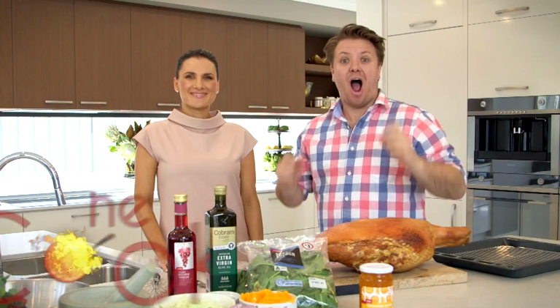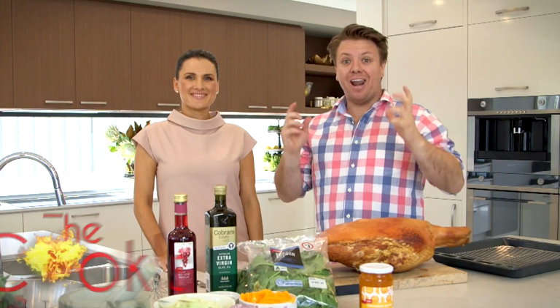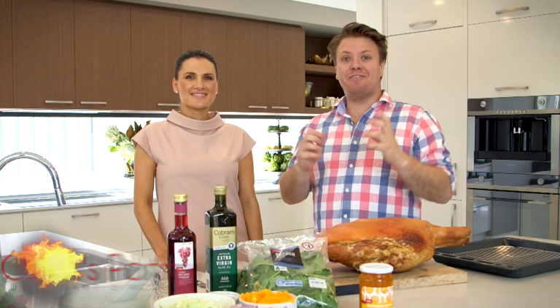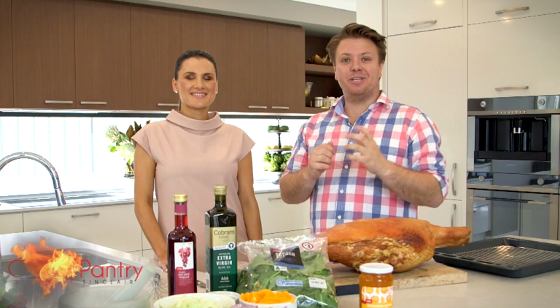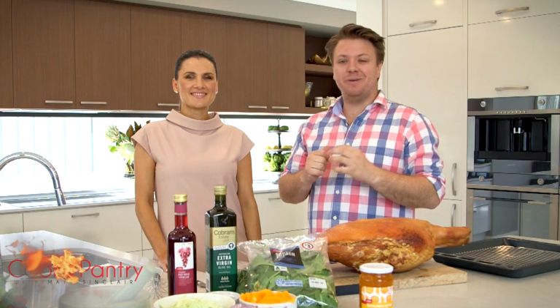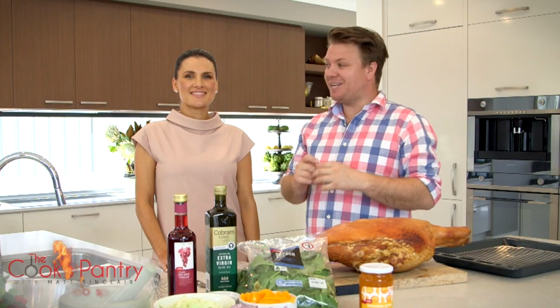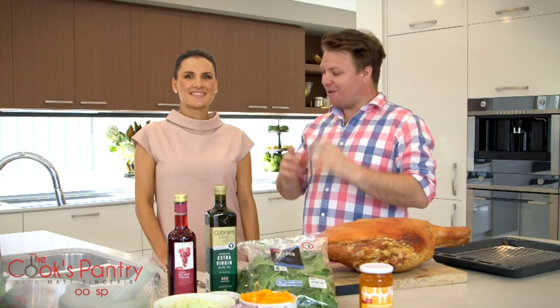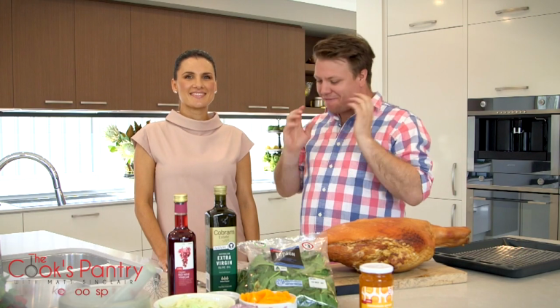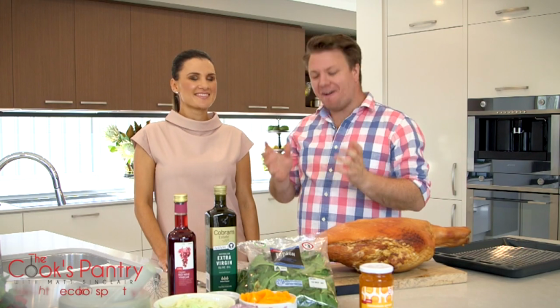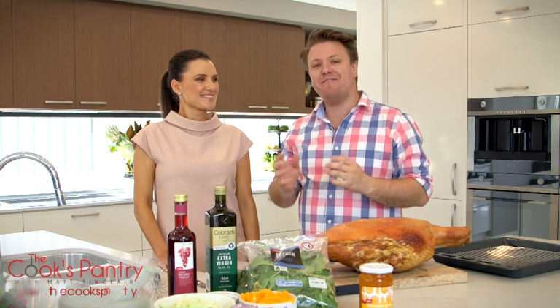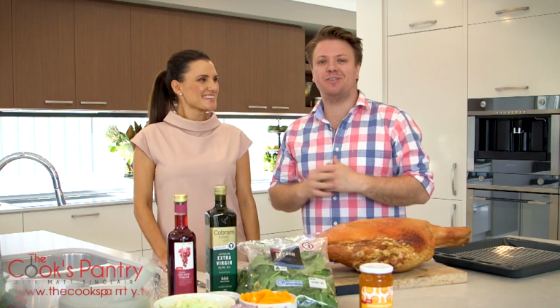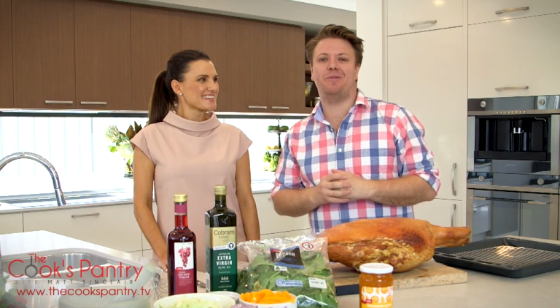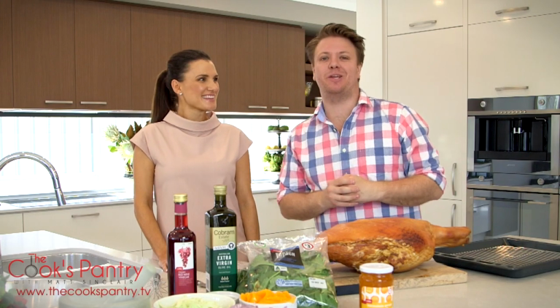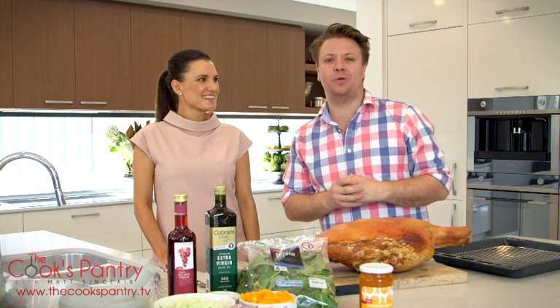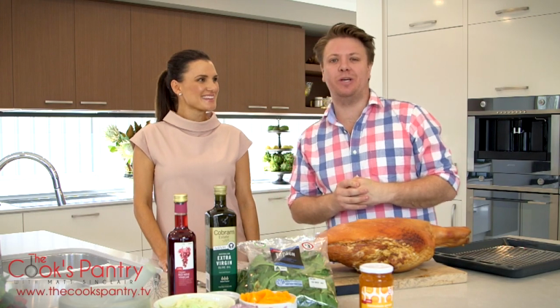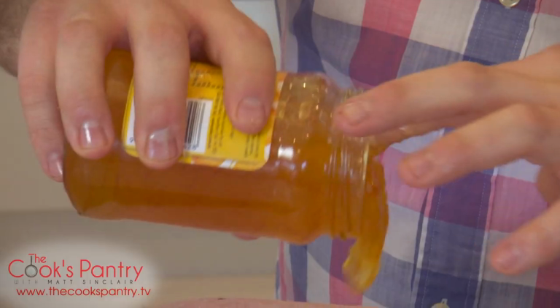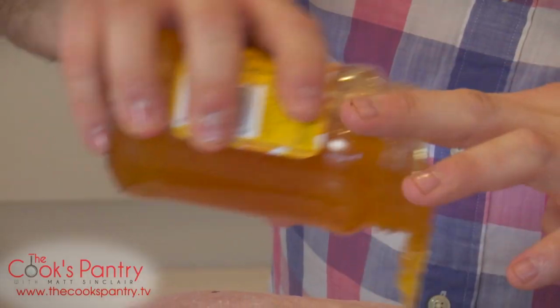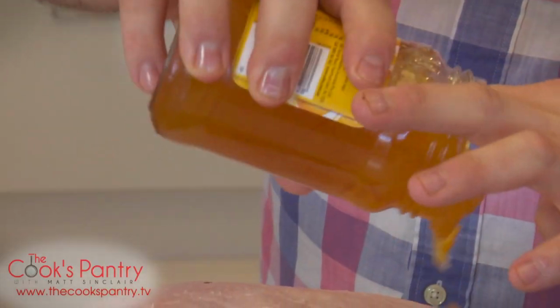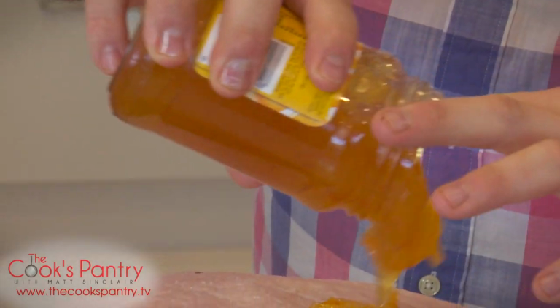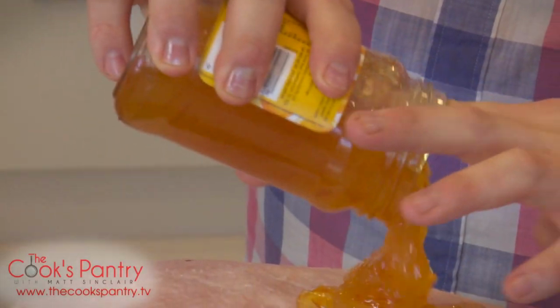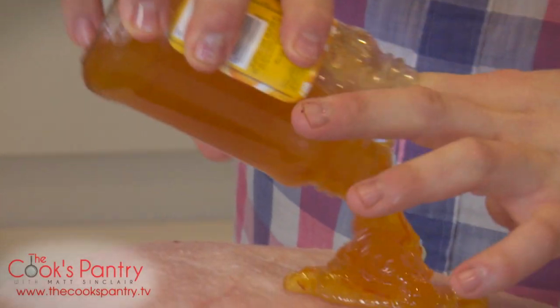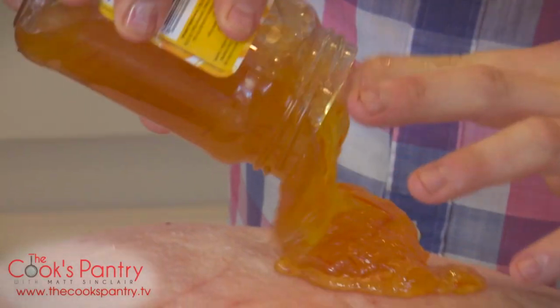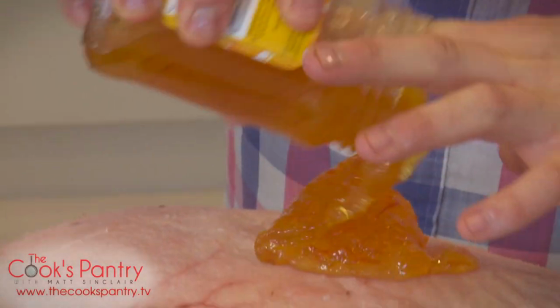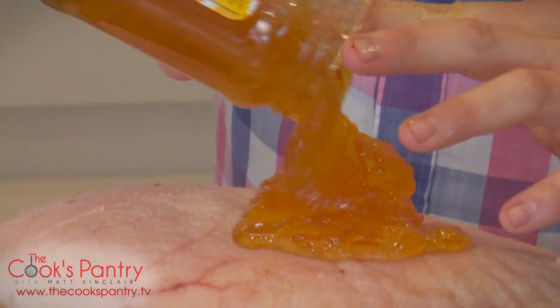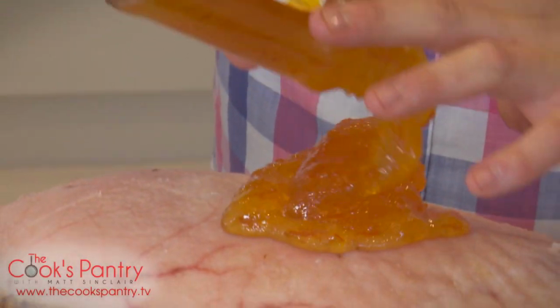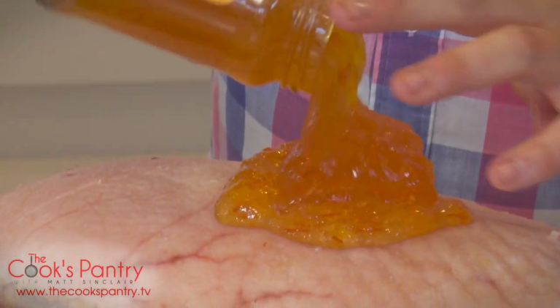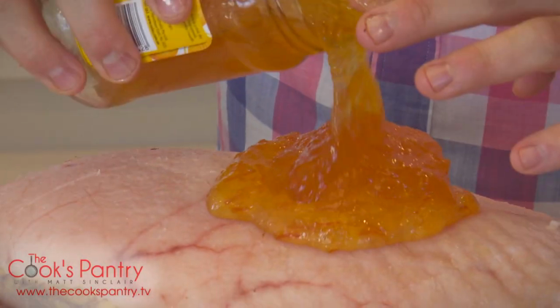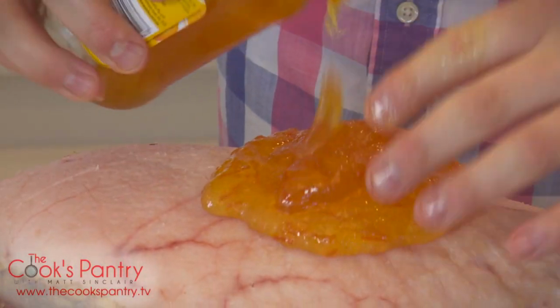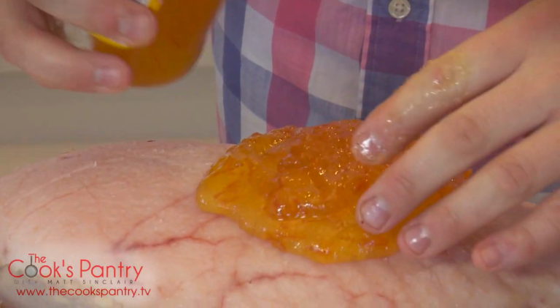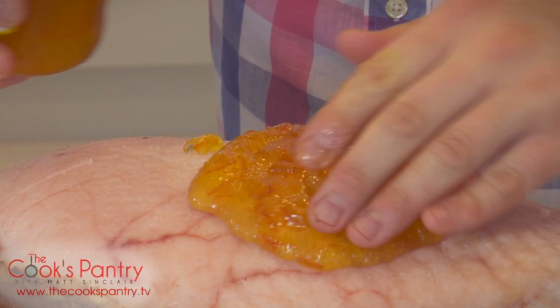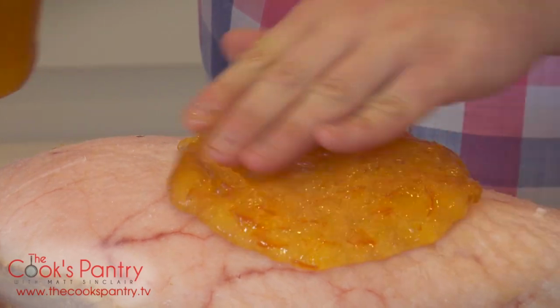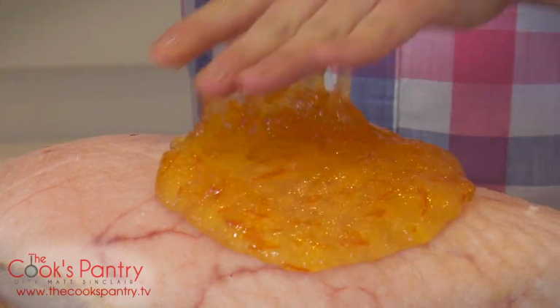I love Christmas. It's my favourite time of the year to cook. So this is the easiest glazing of ham ever.